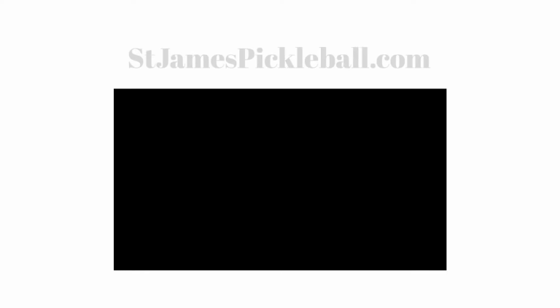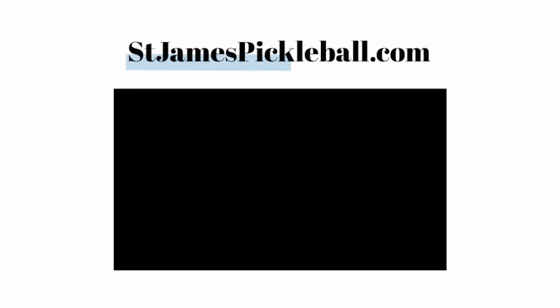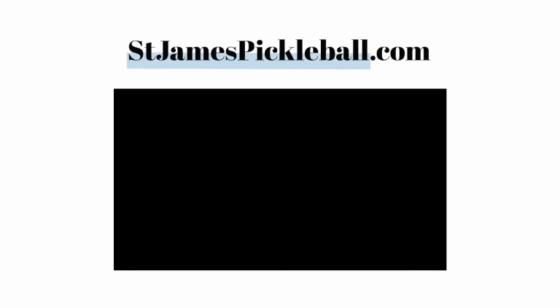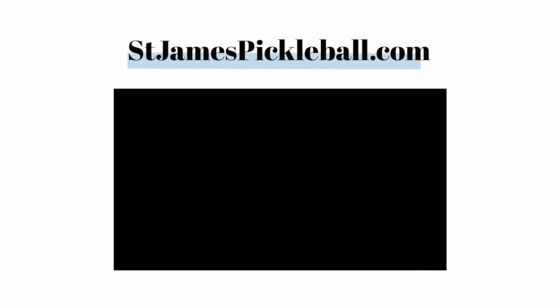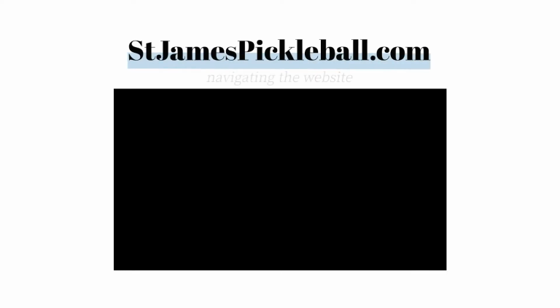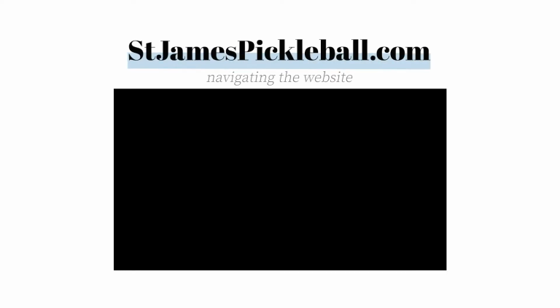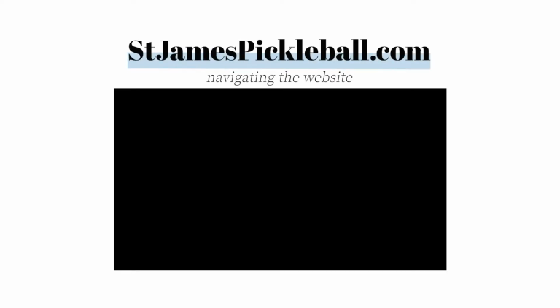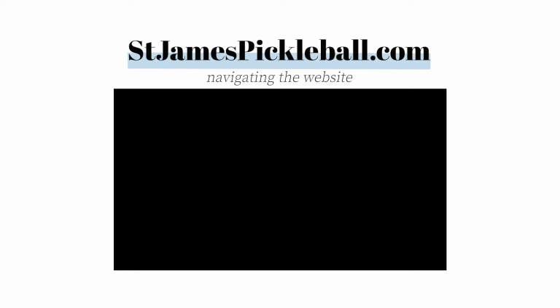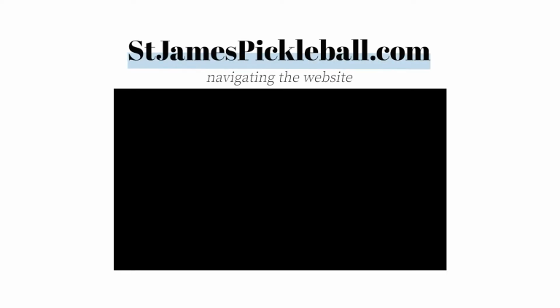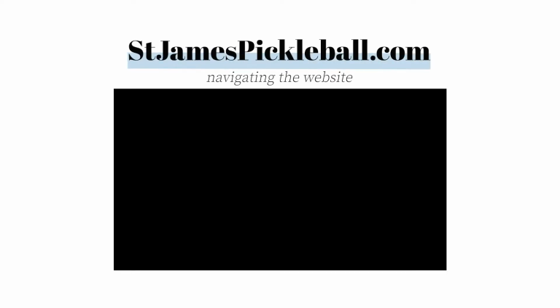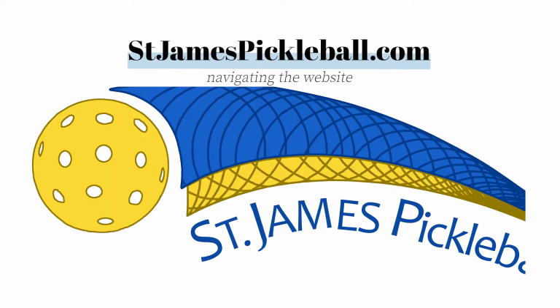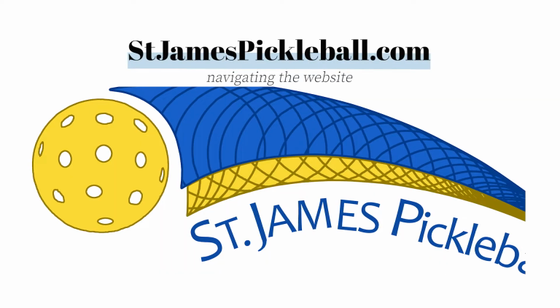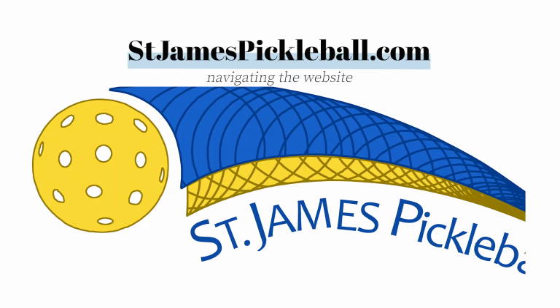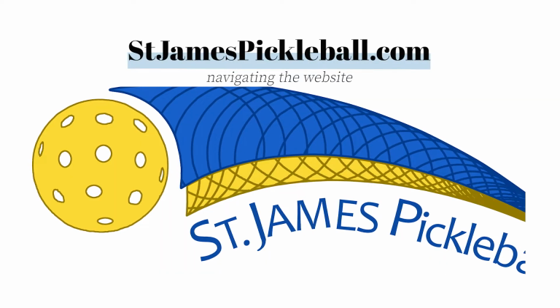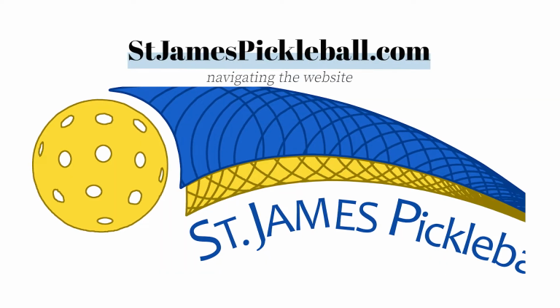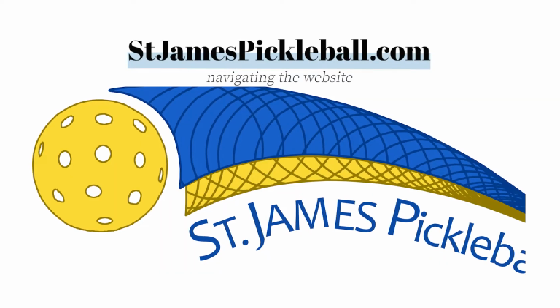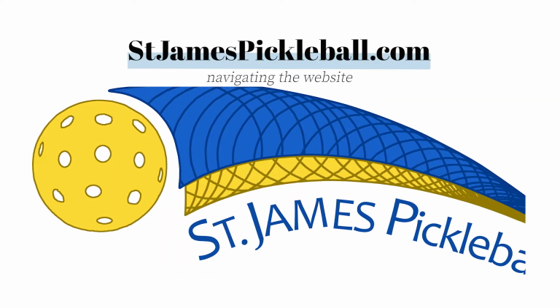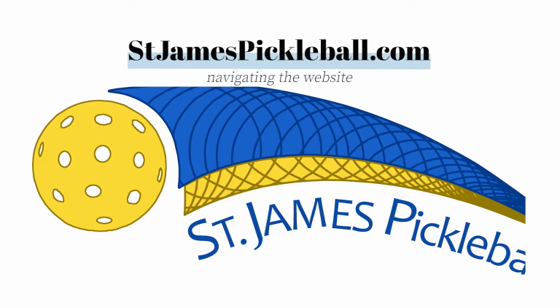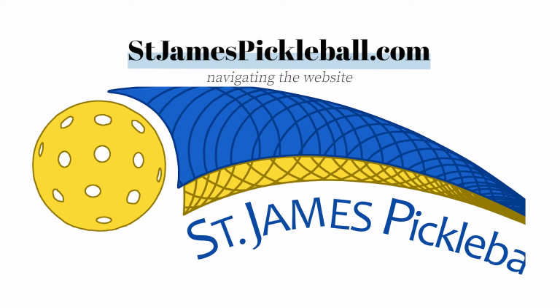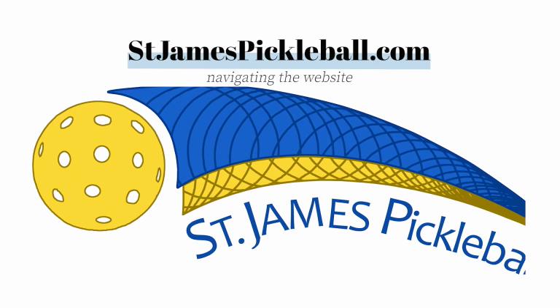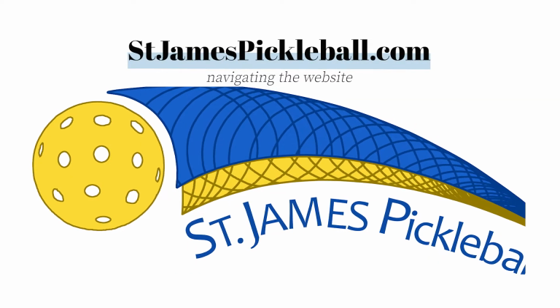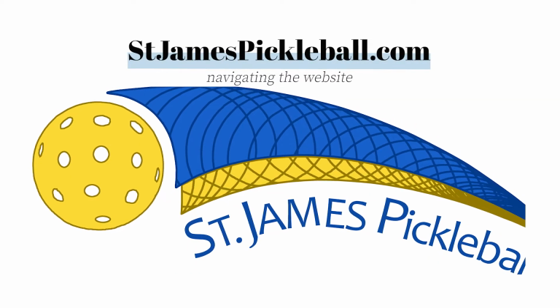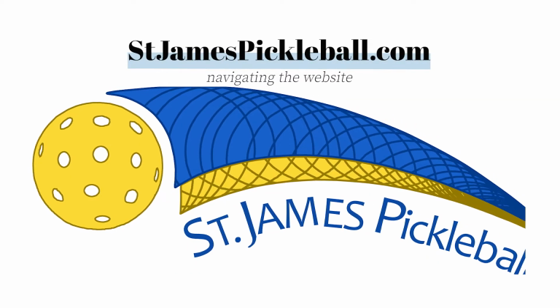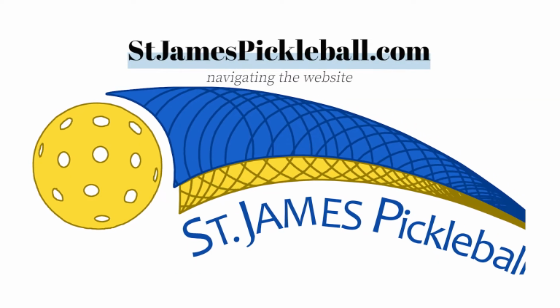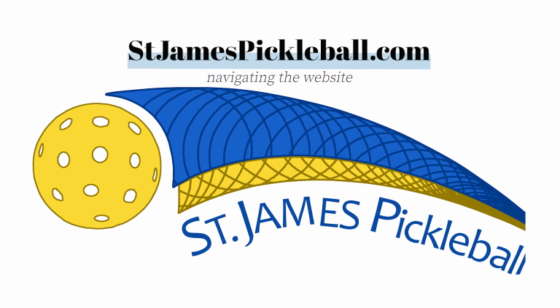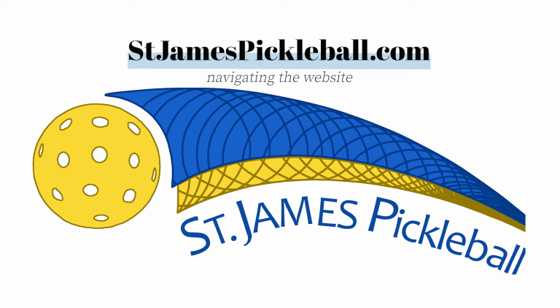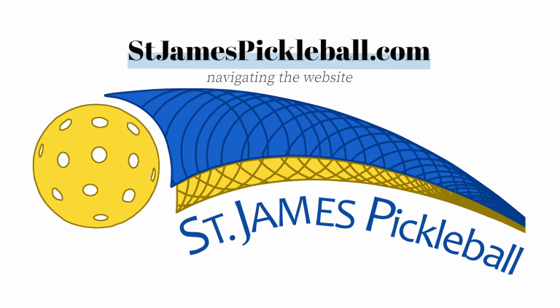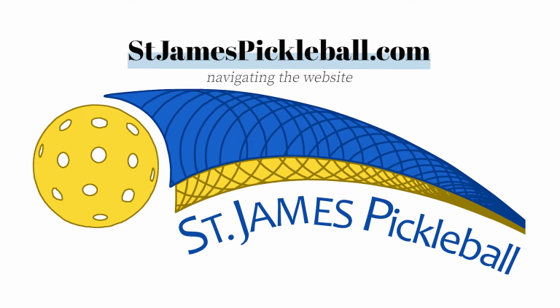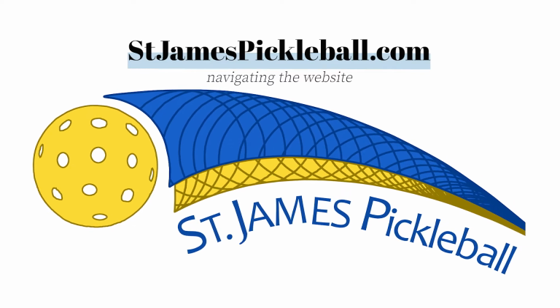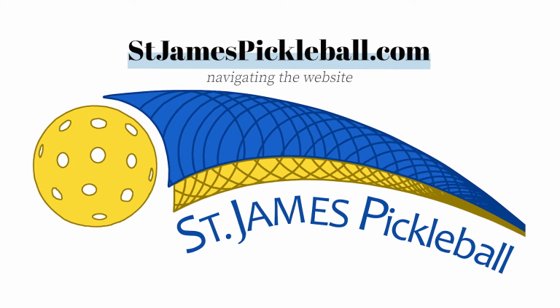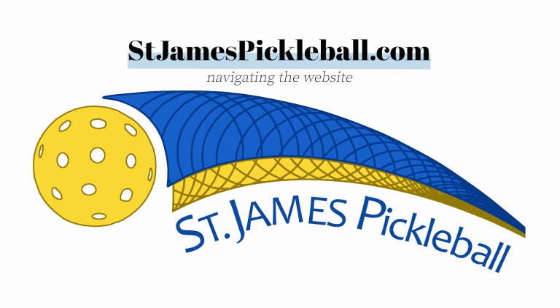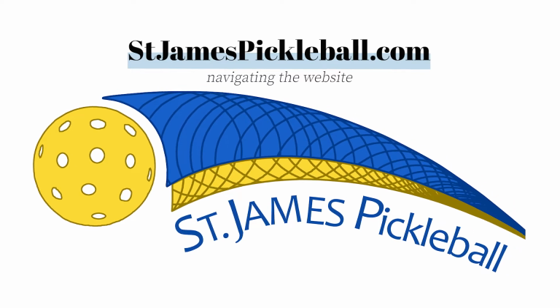Welcome to the stjamespickleball.com website. This is a short video on navigating the website.